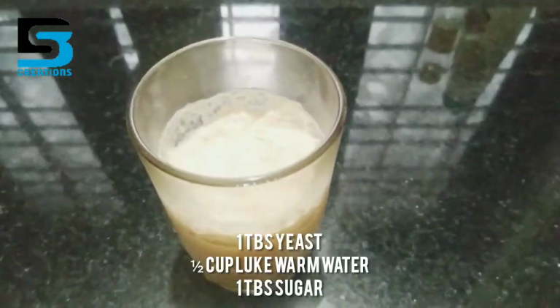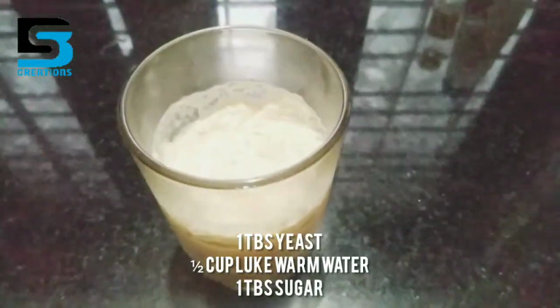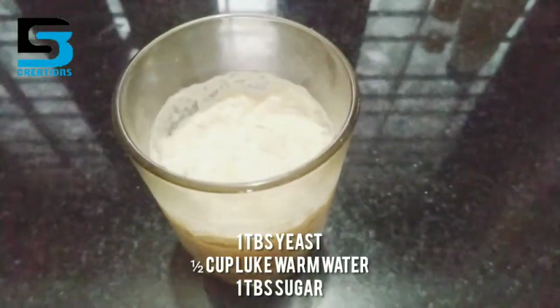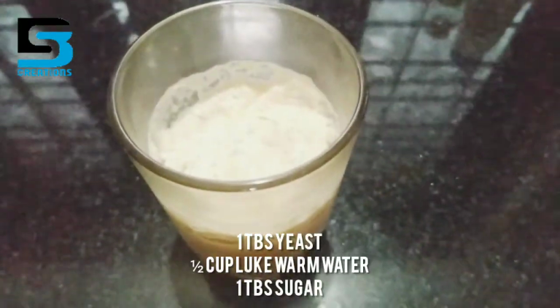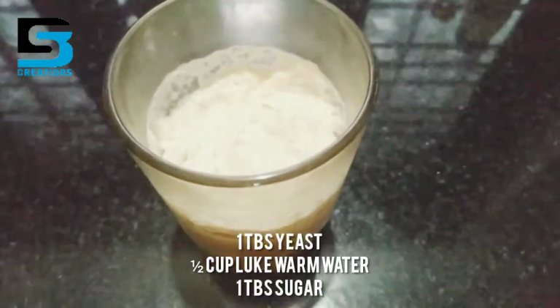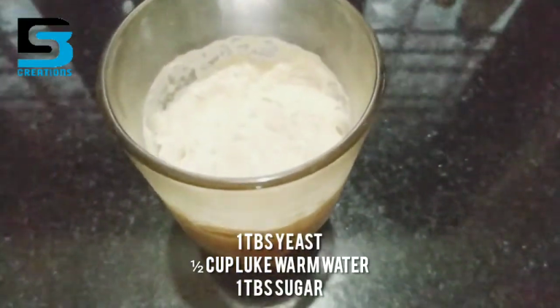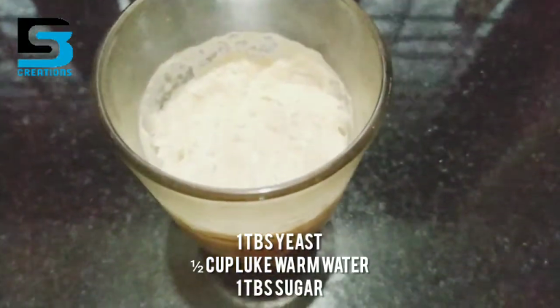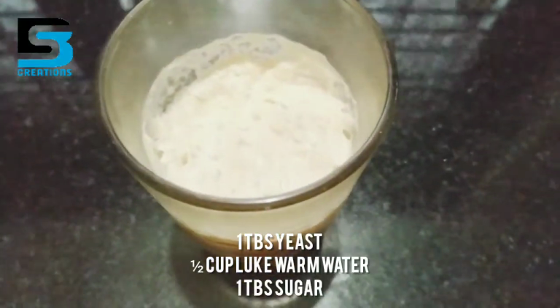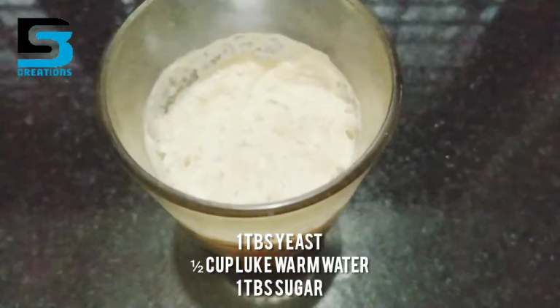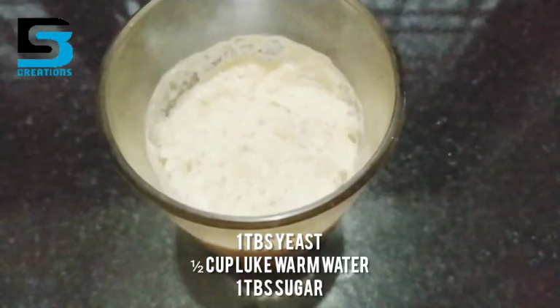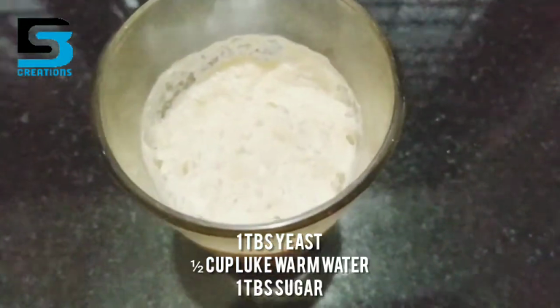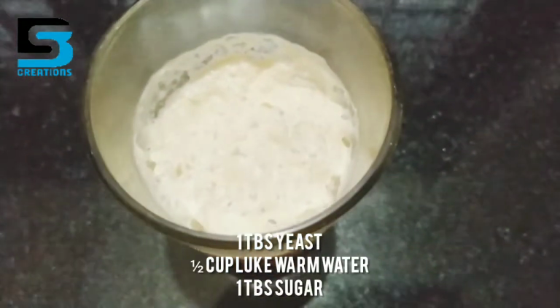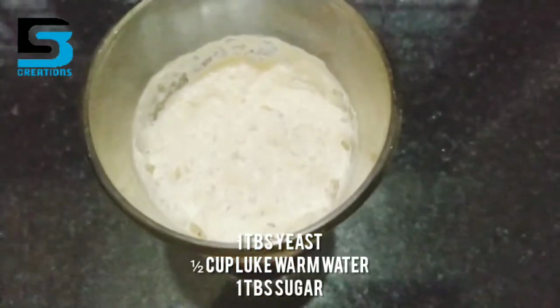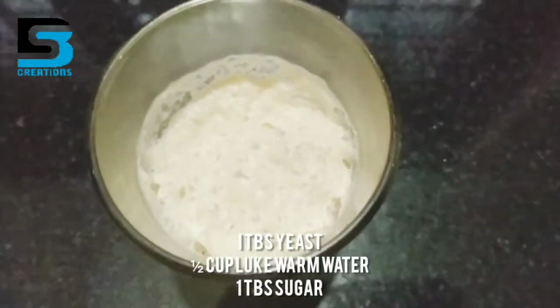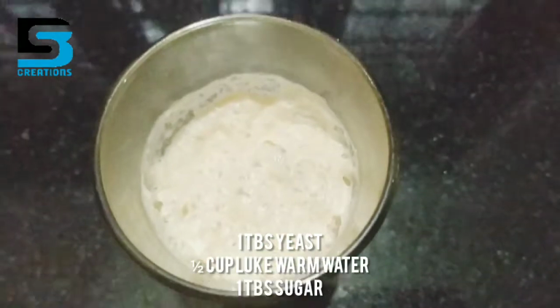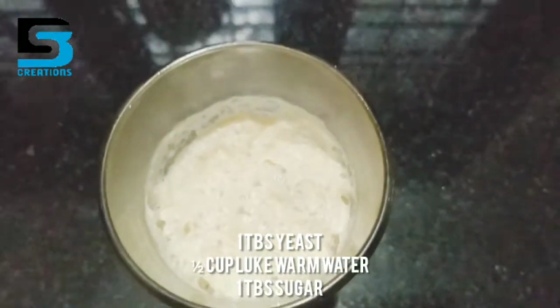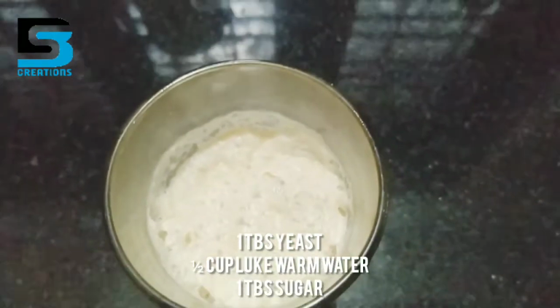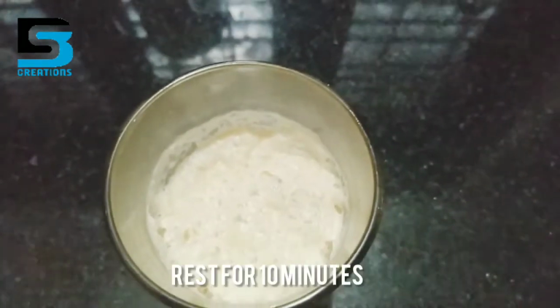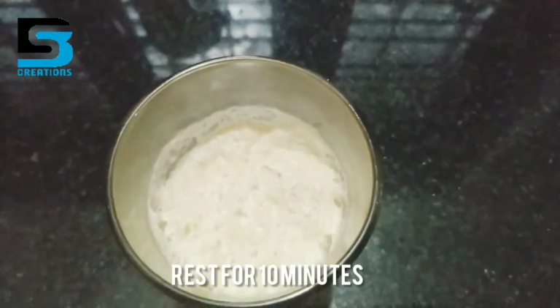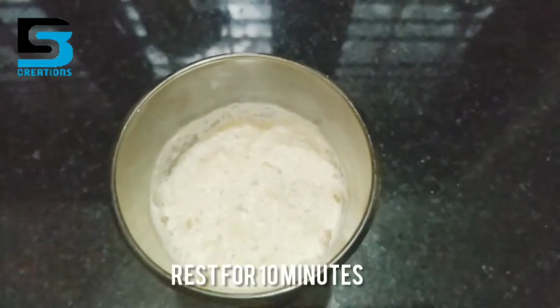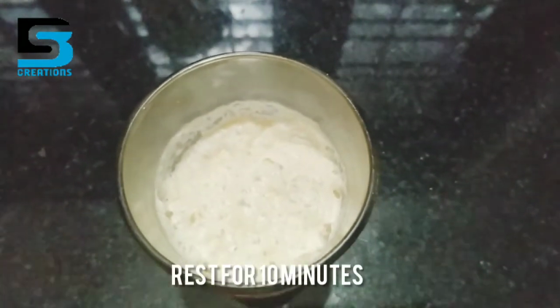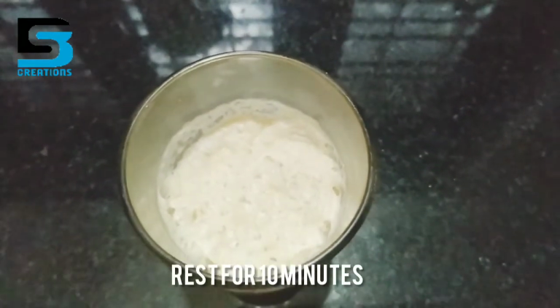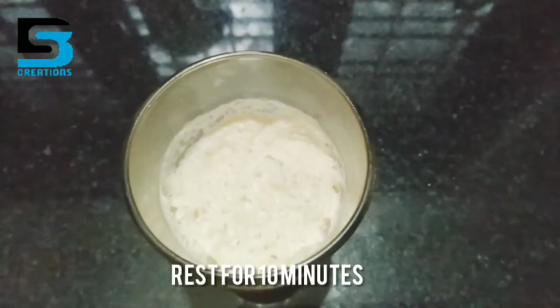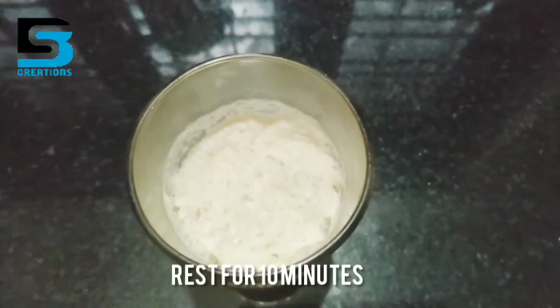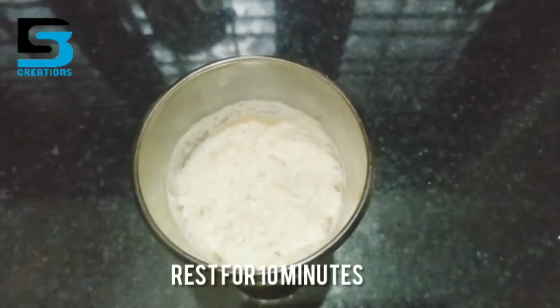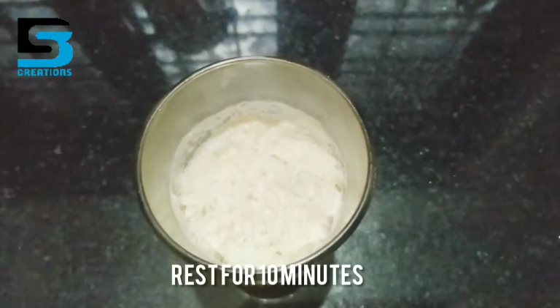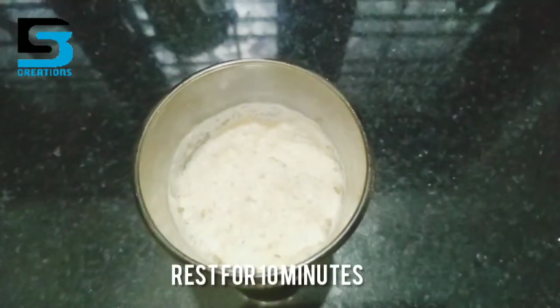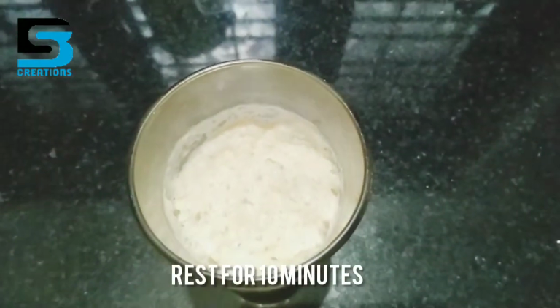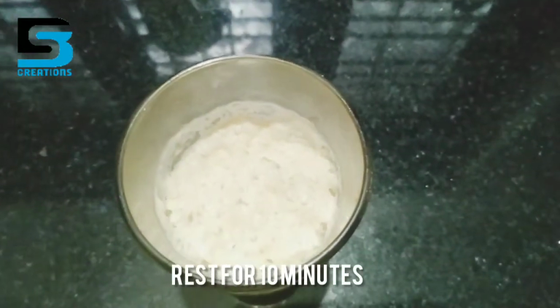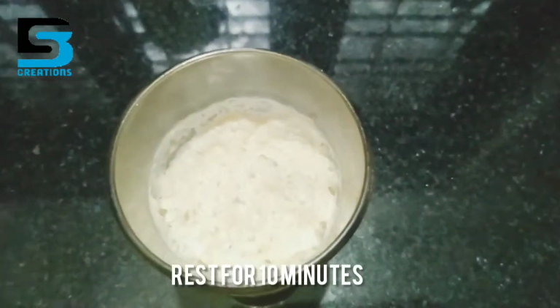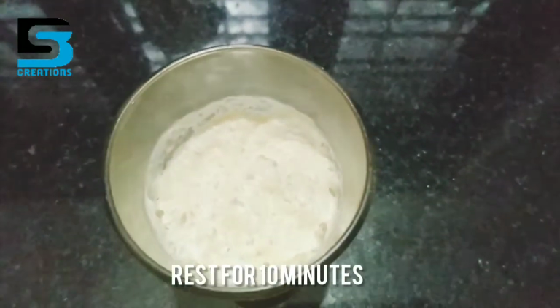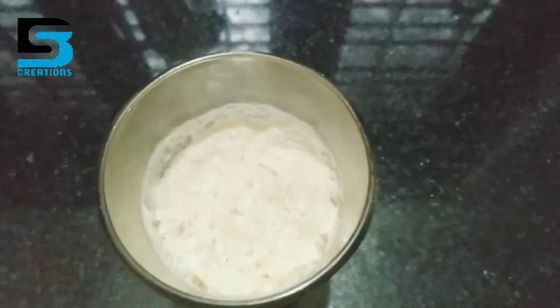You can add 1 tablespoon of vegetables, a tablespoon of corn, and a tablespoon of yeast.